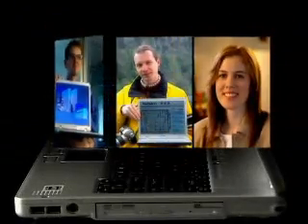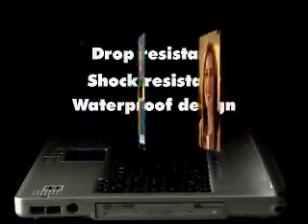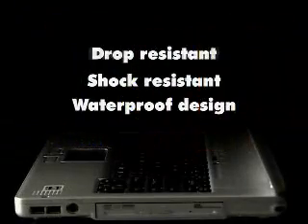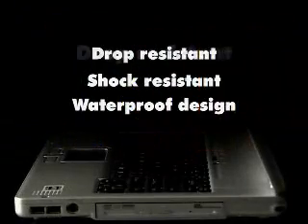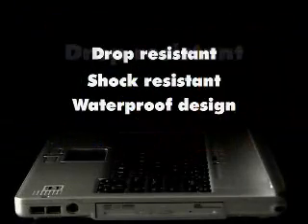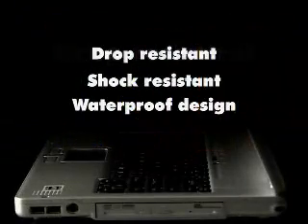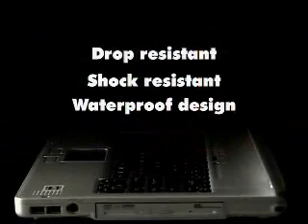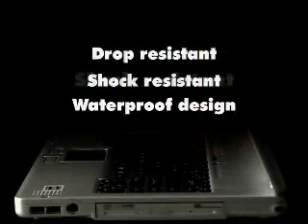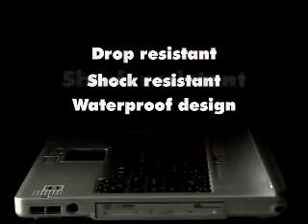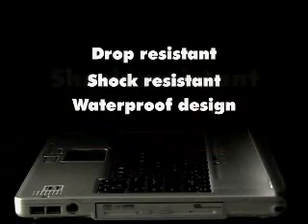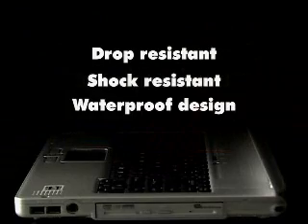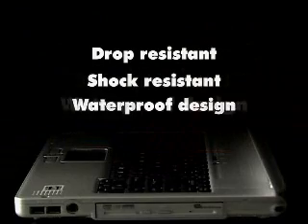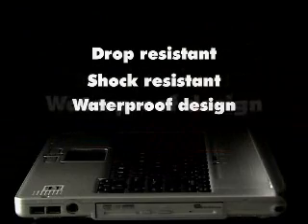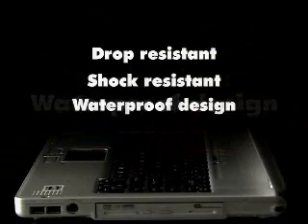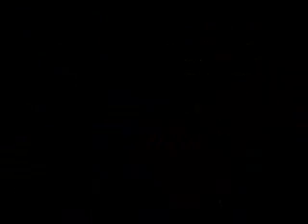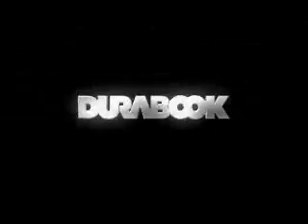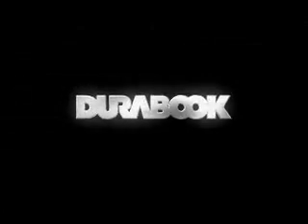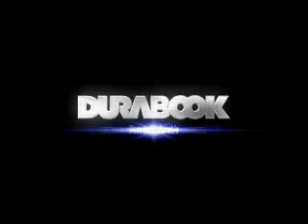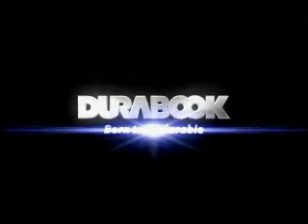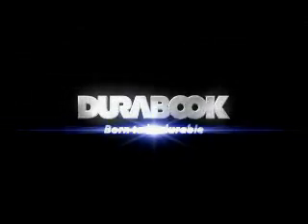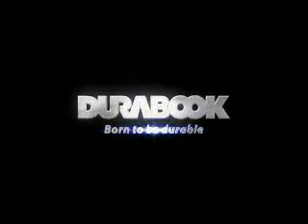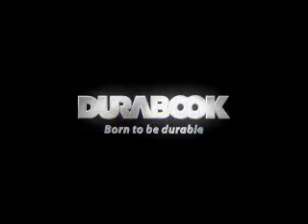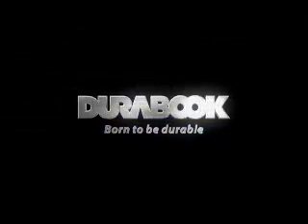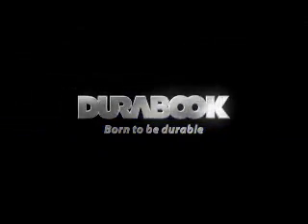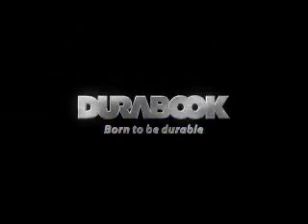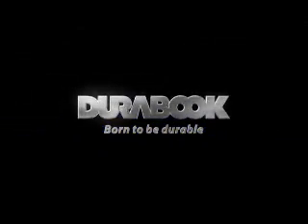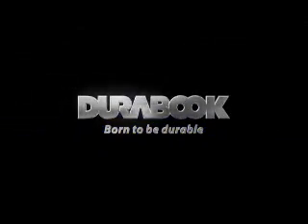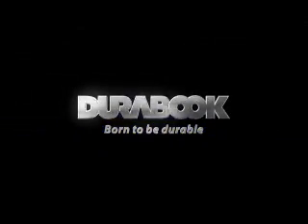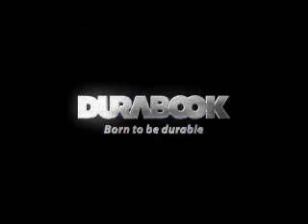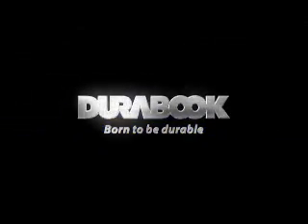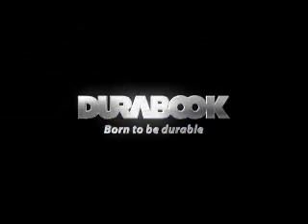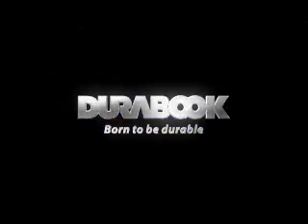Drop resistant, shock resistant, waterproof design. DuraBook — born to be durable.